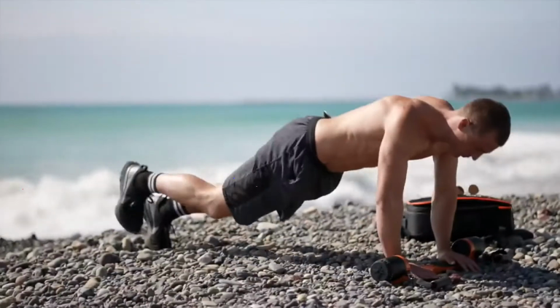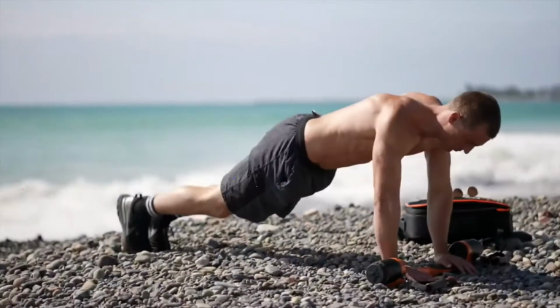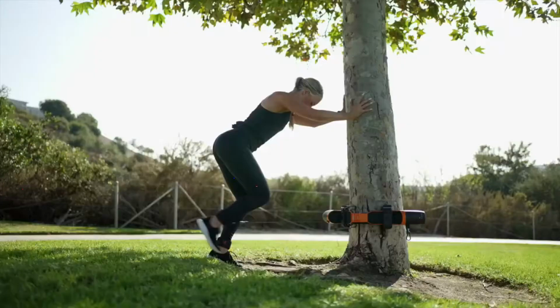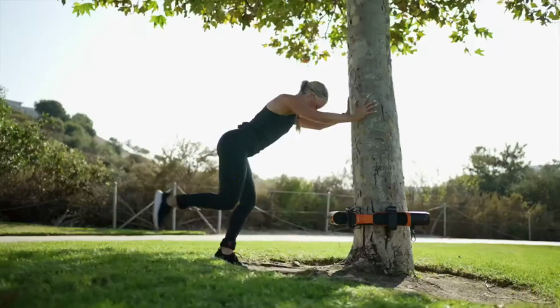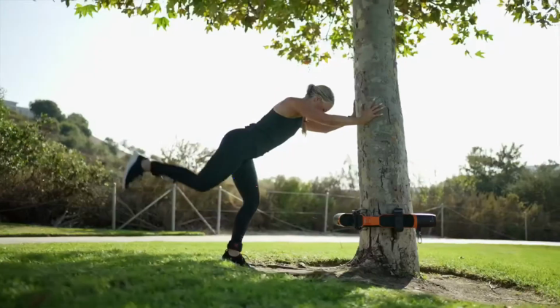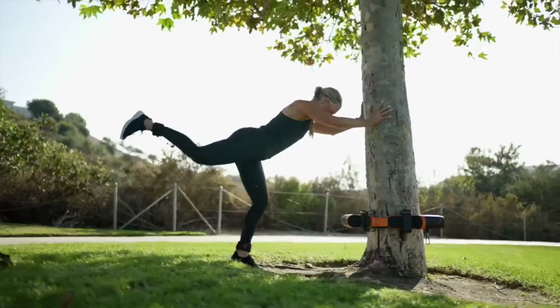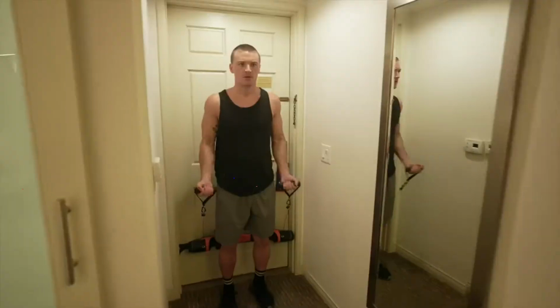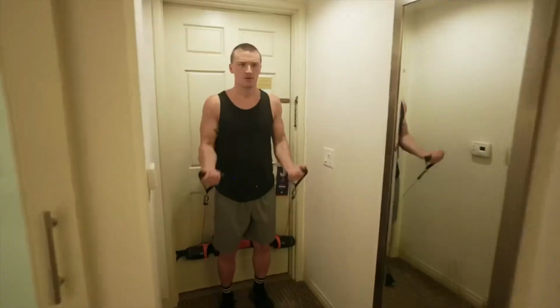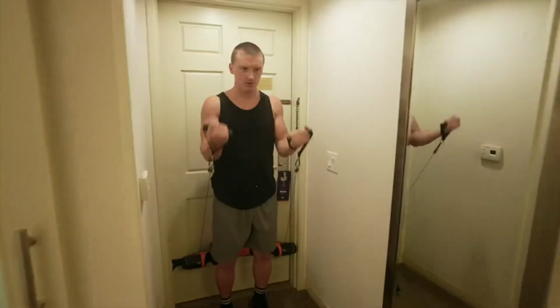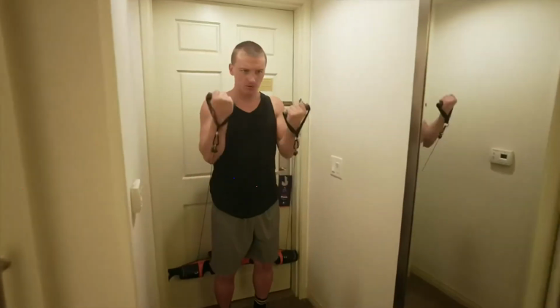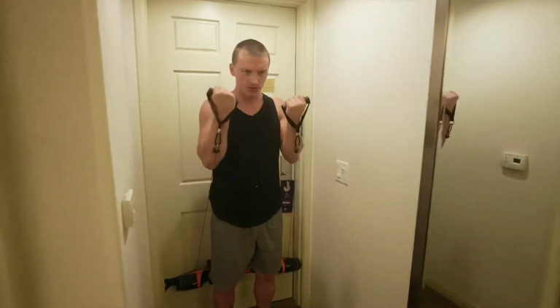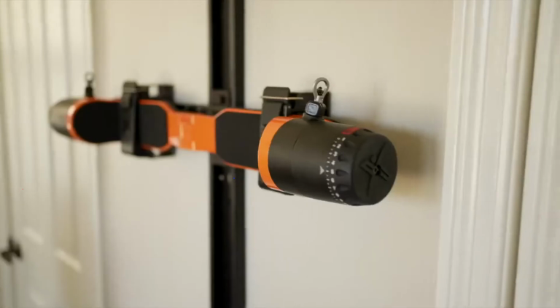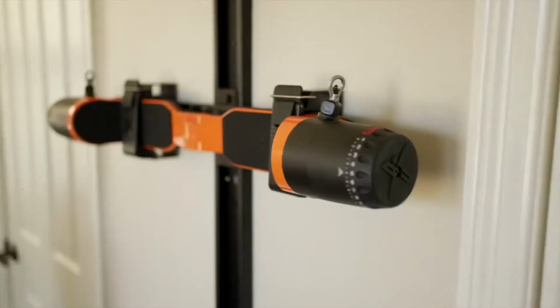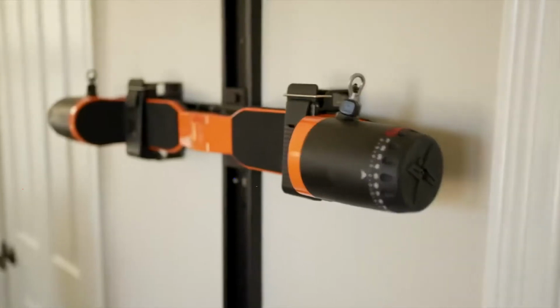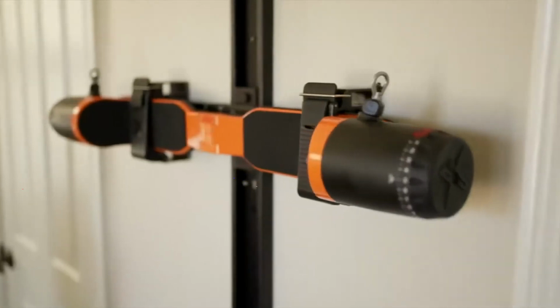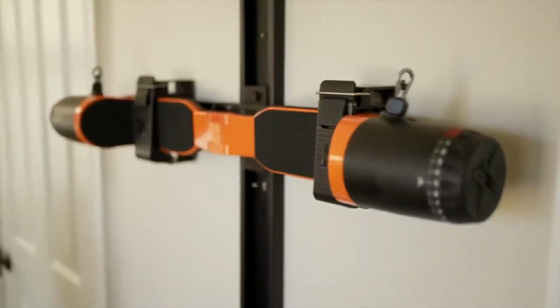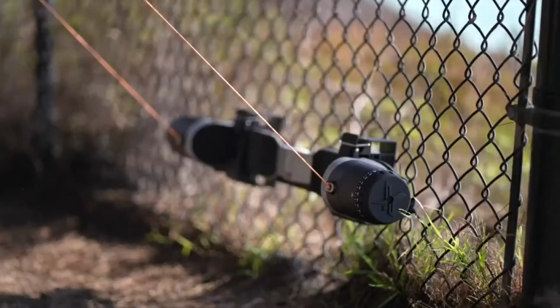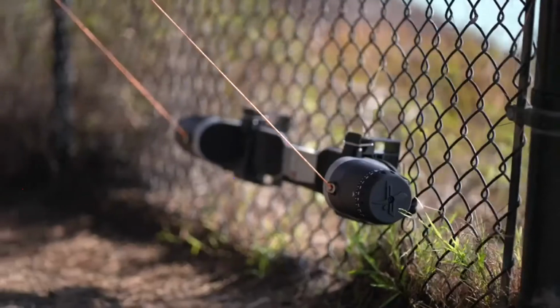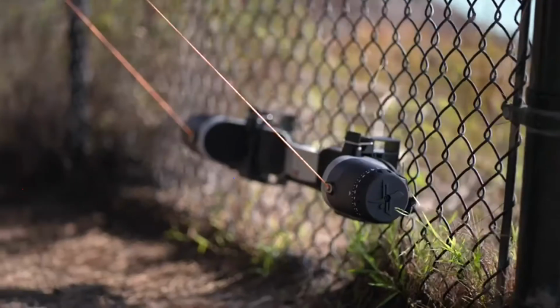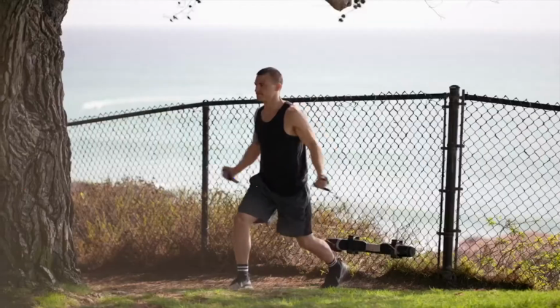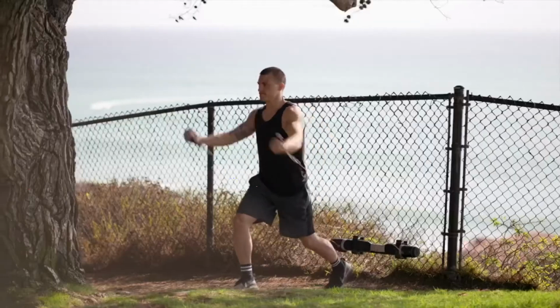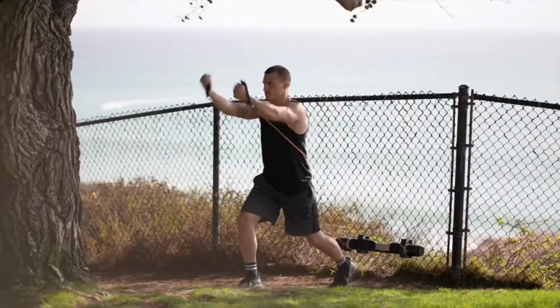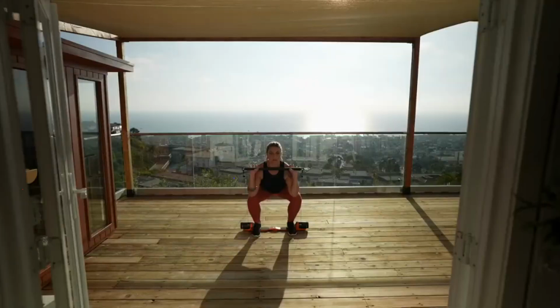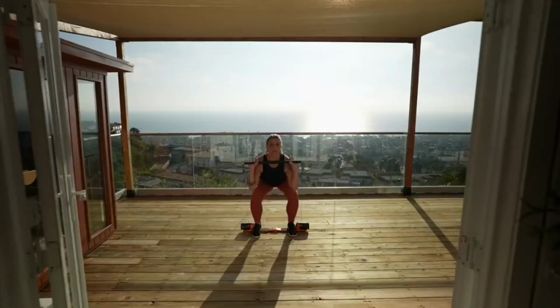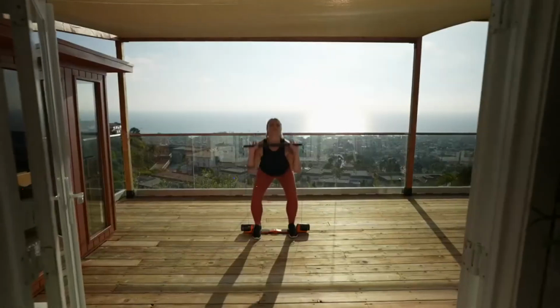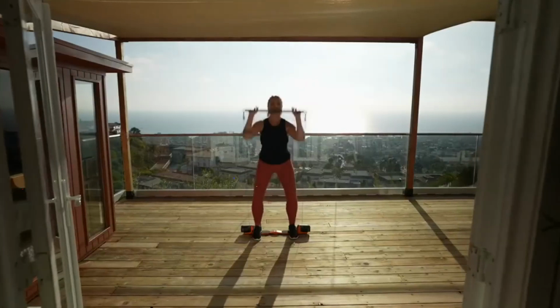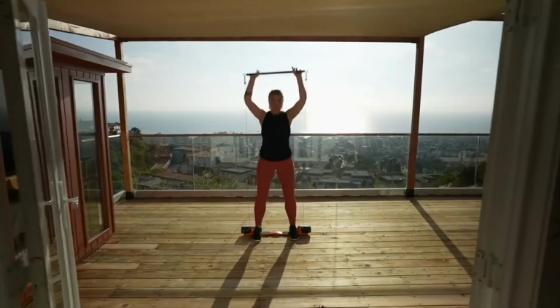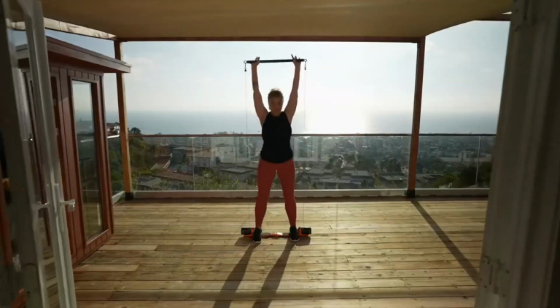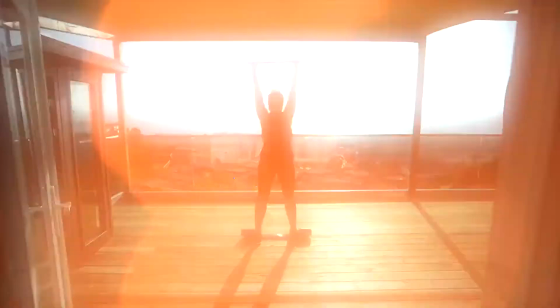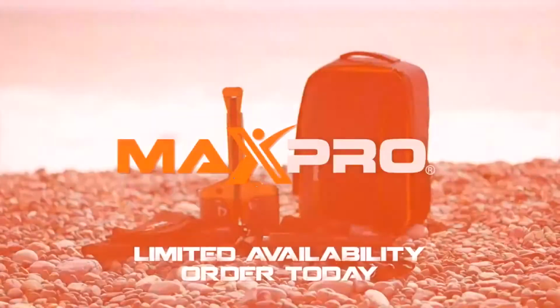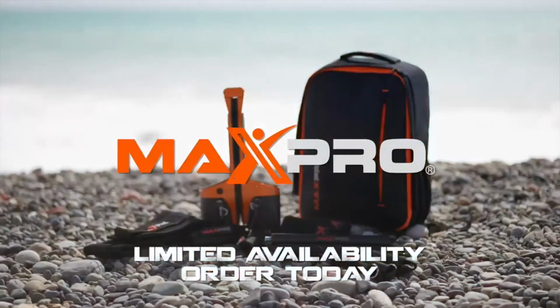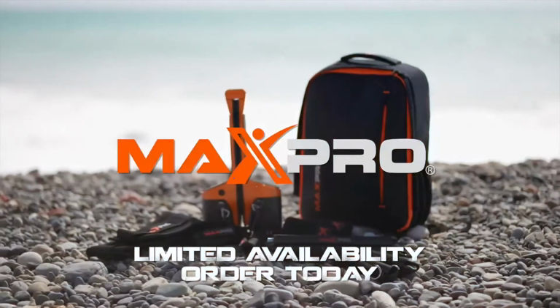The best home gym reinvented. Limited availability — order today. Do it all today.